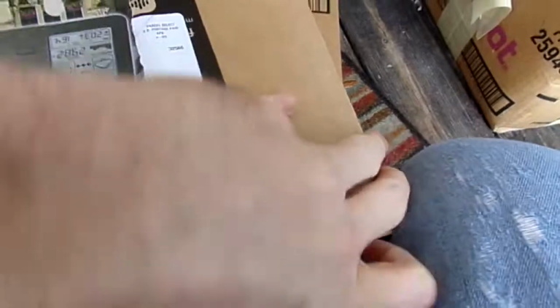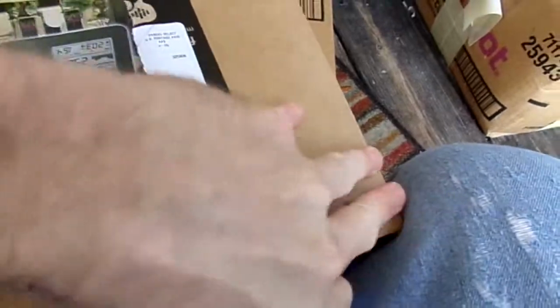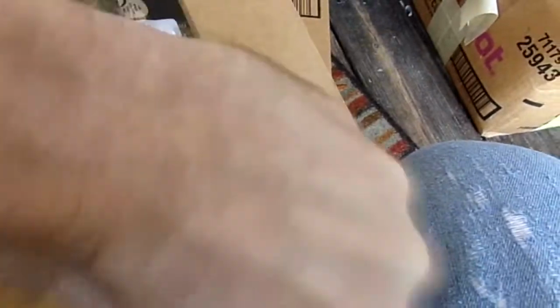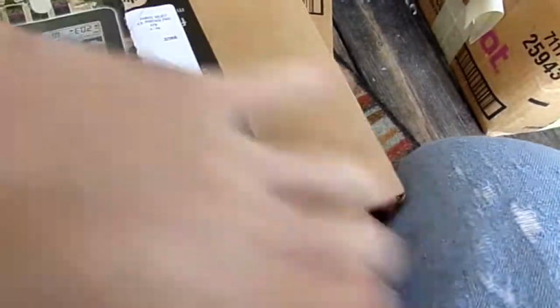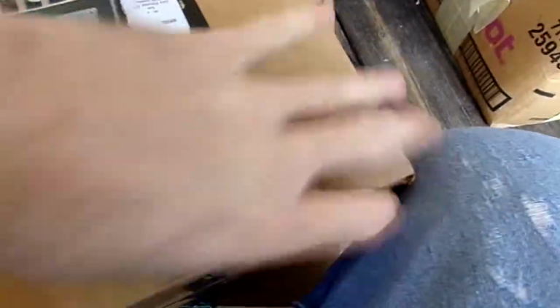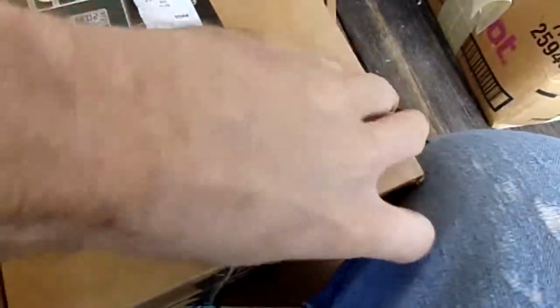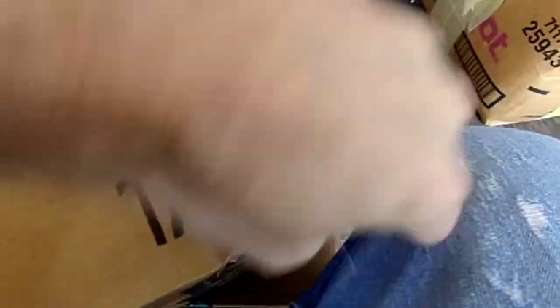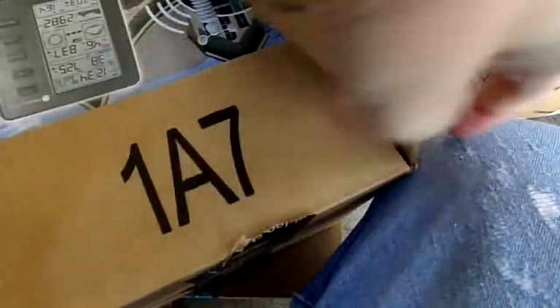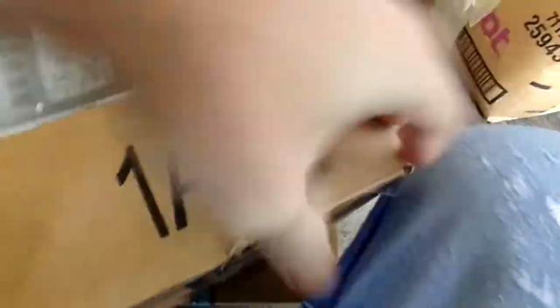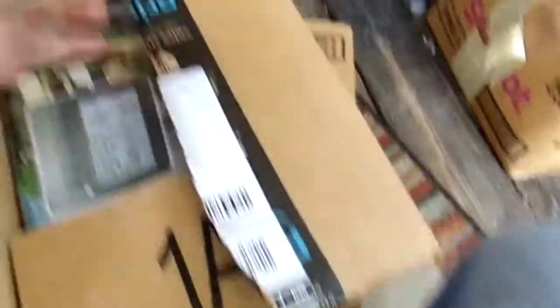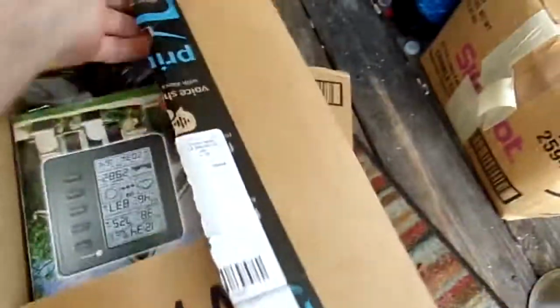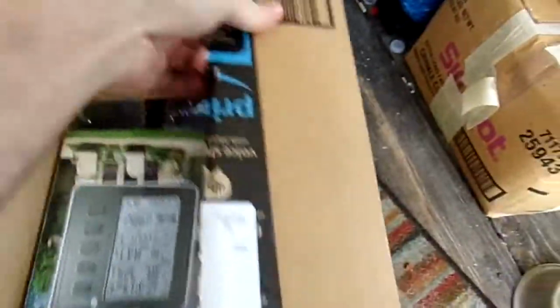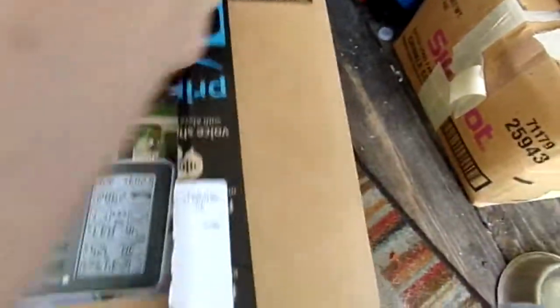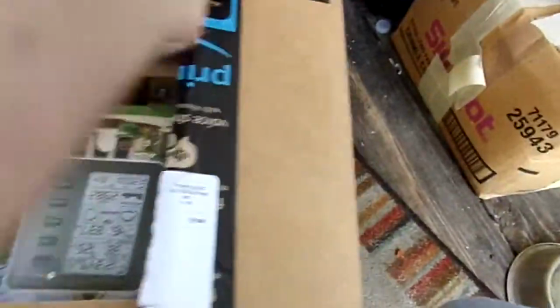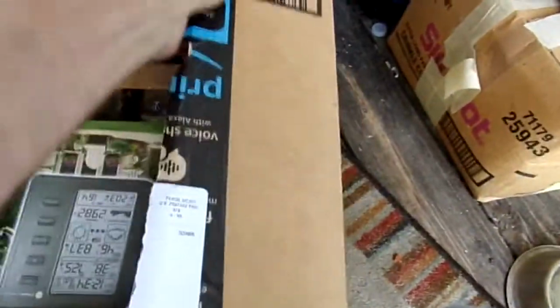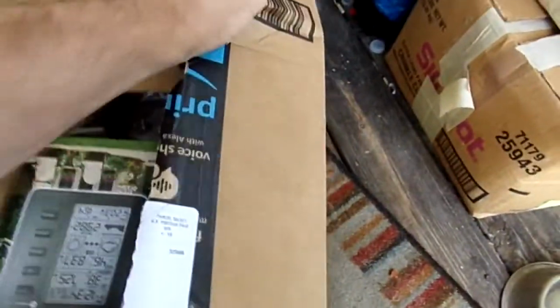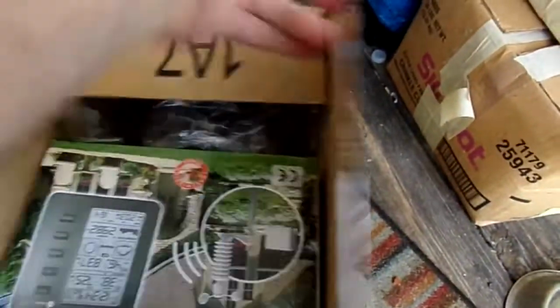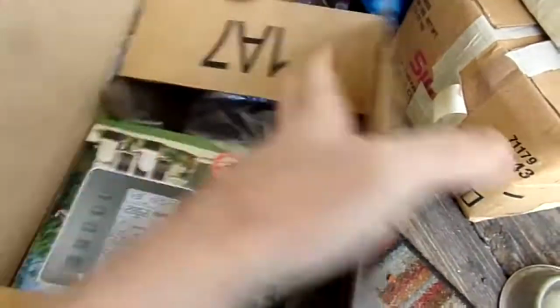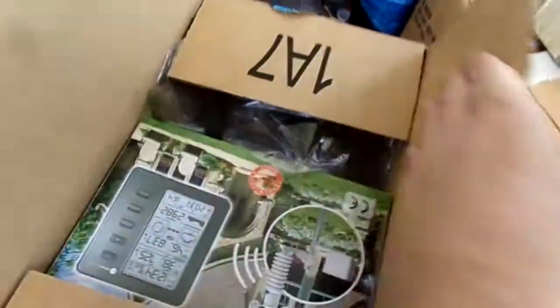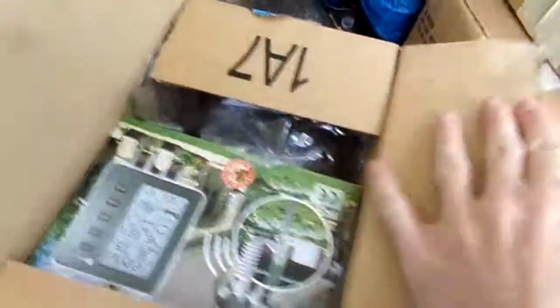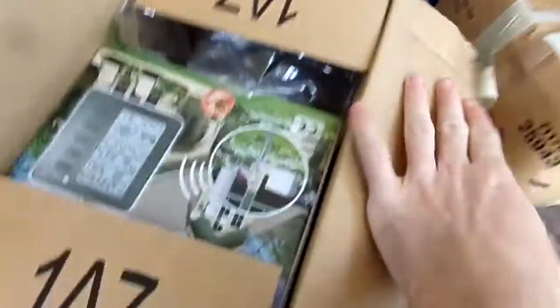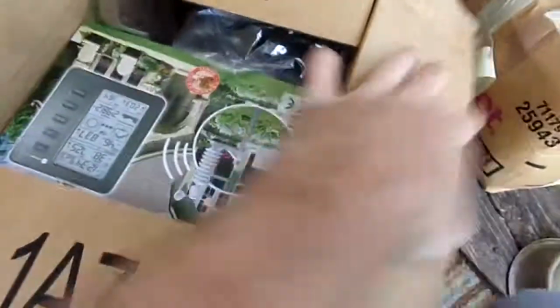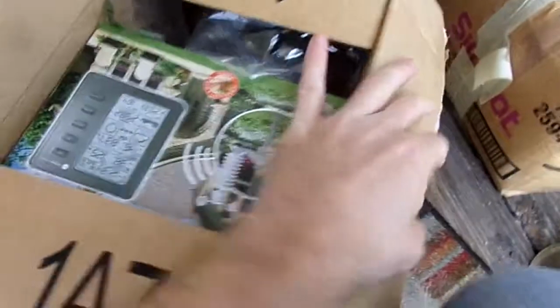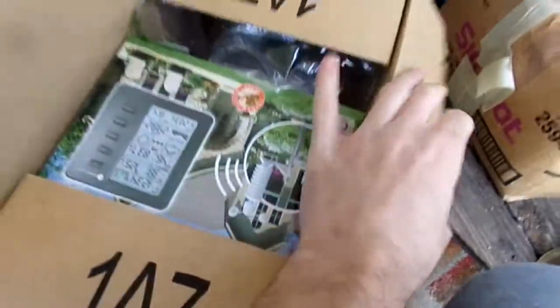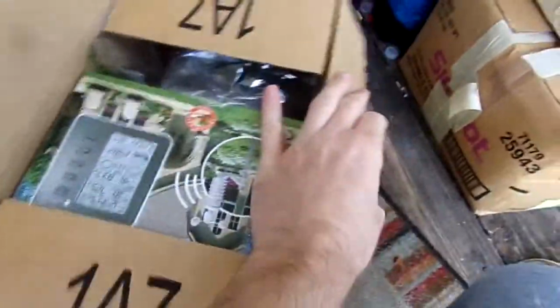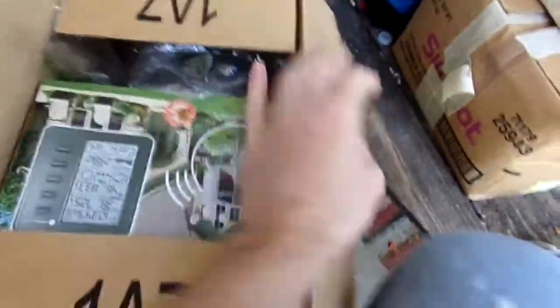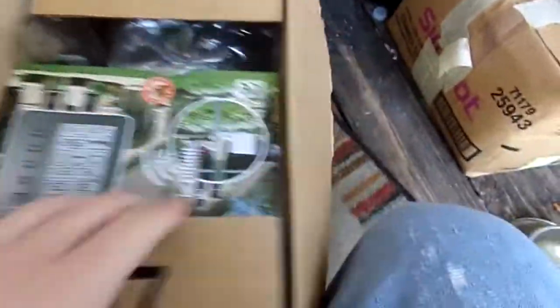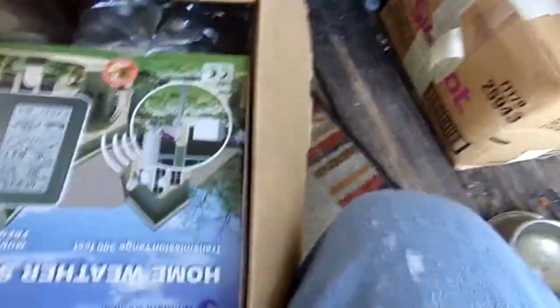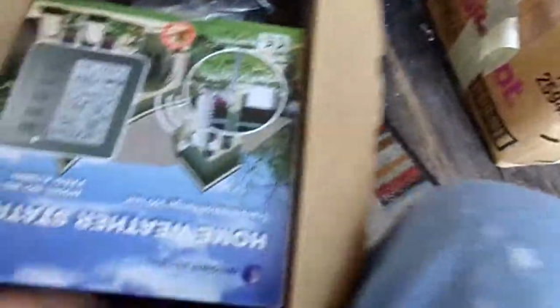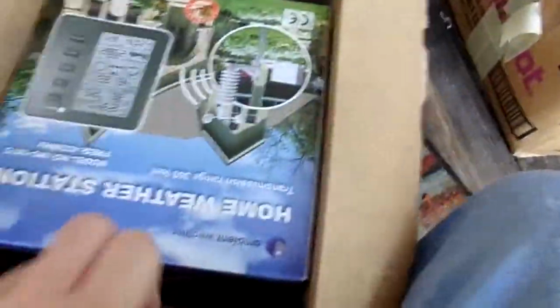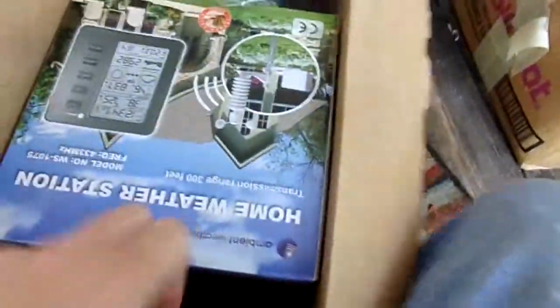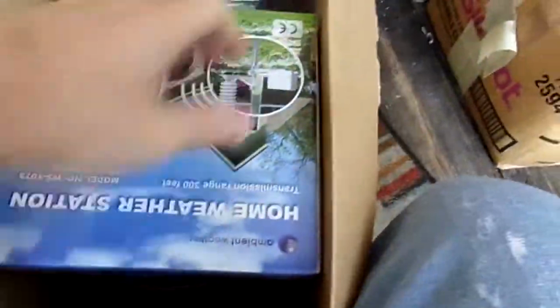We're in Hurricane Alley. I'm going to get some hurricane data for you — wind speed, pressure, all that. So look forward to that.